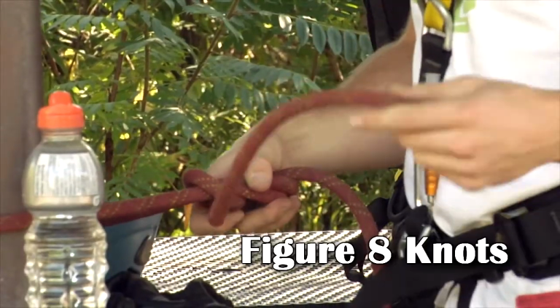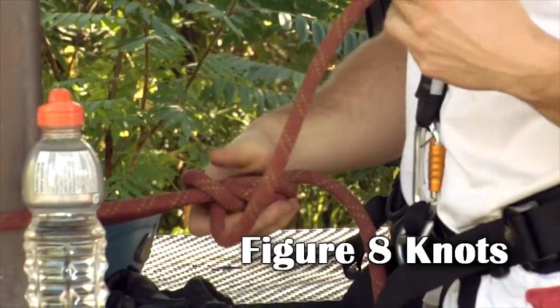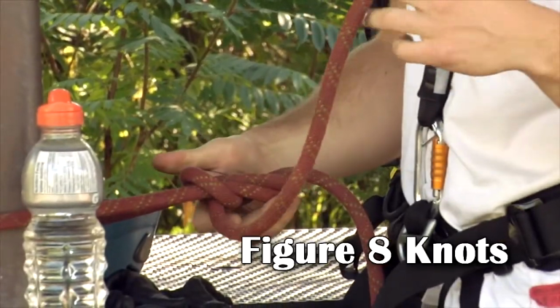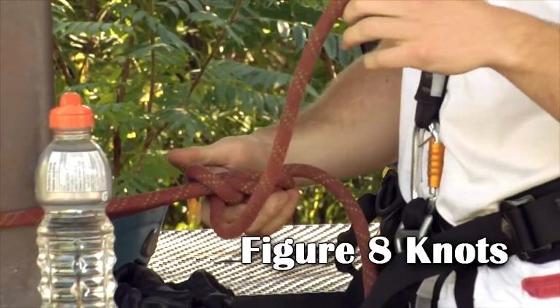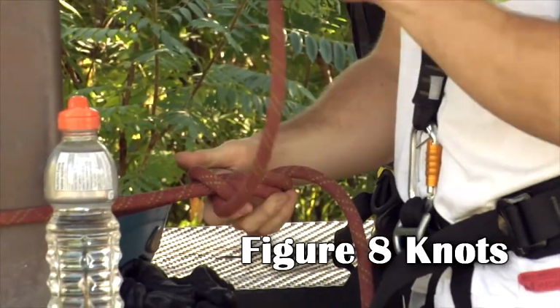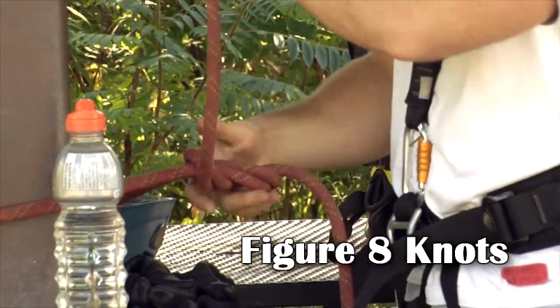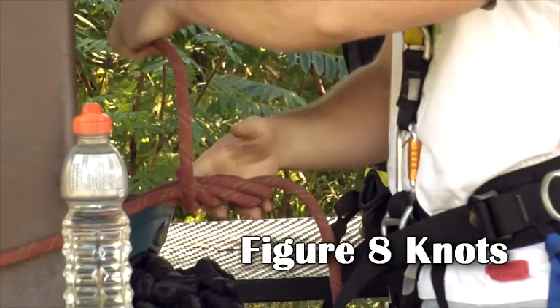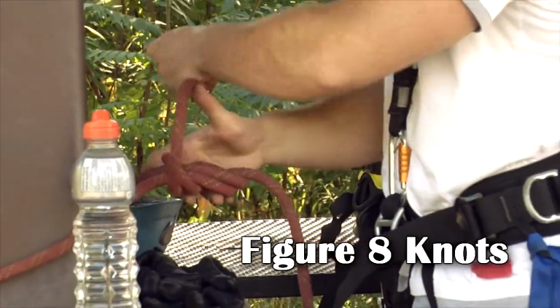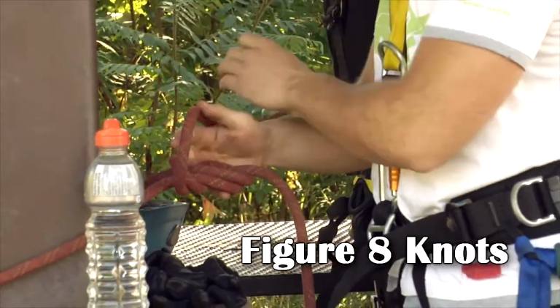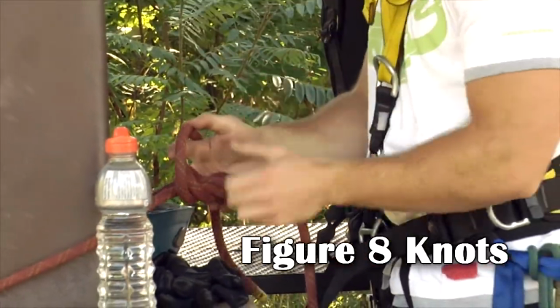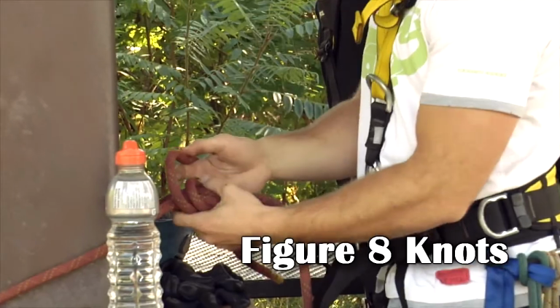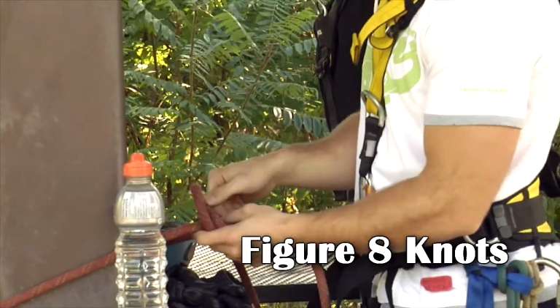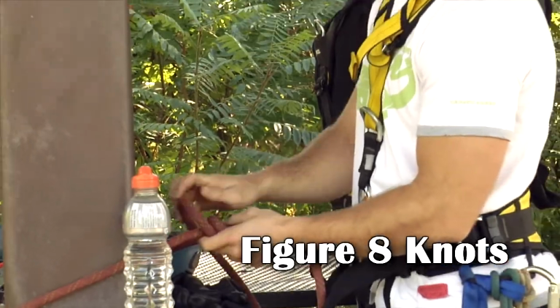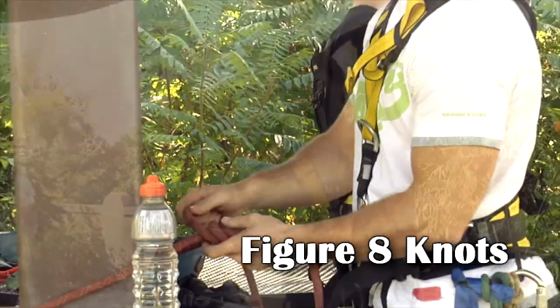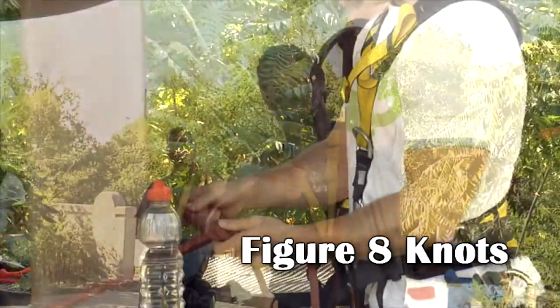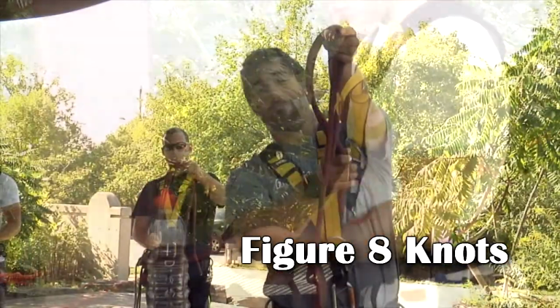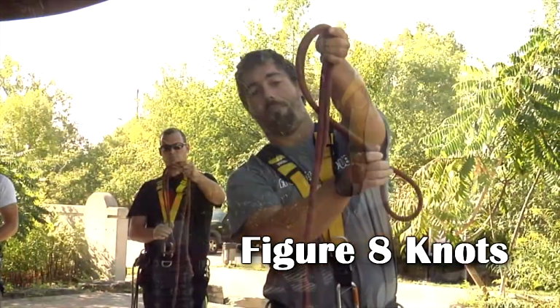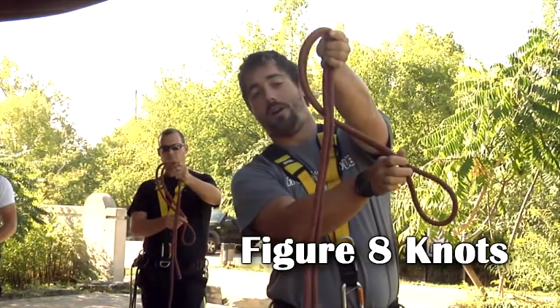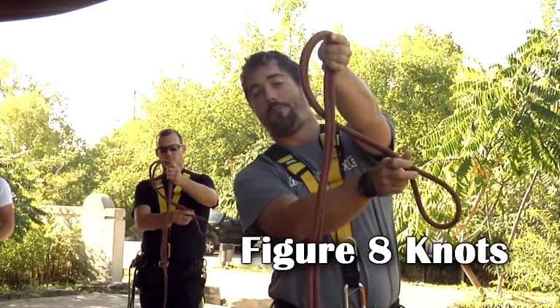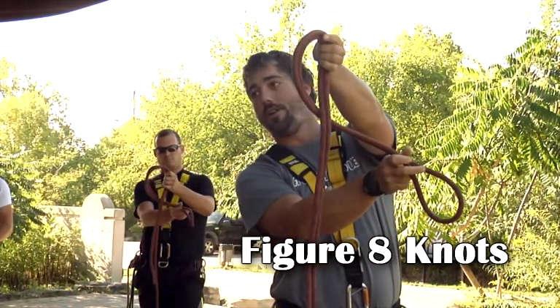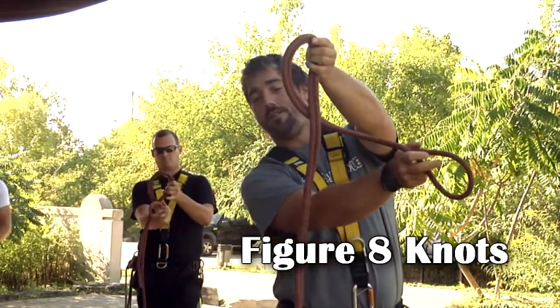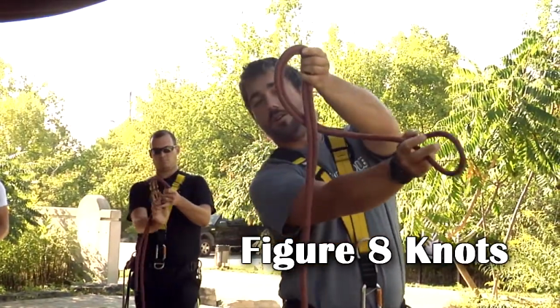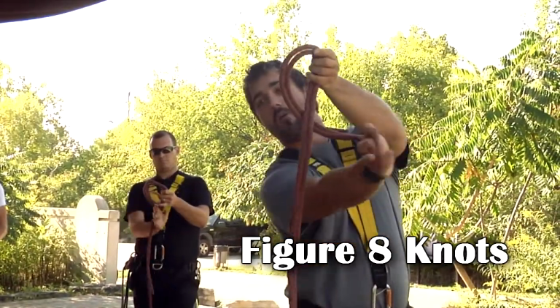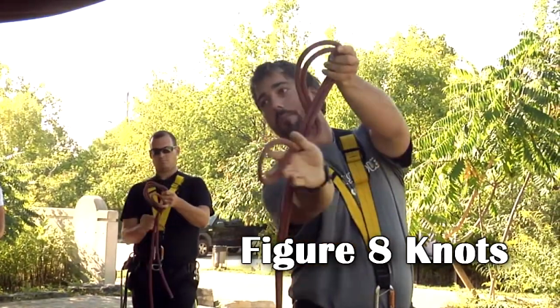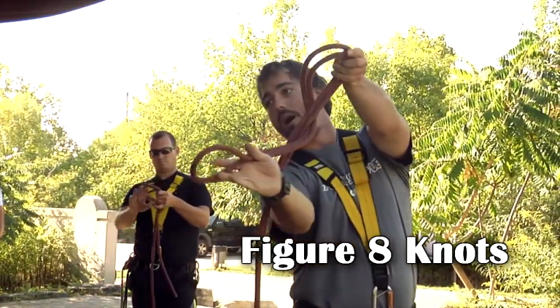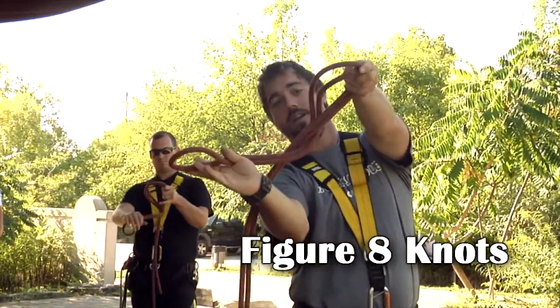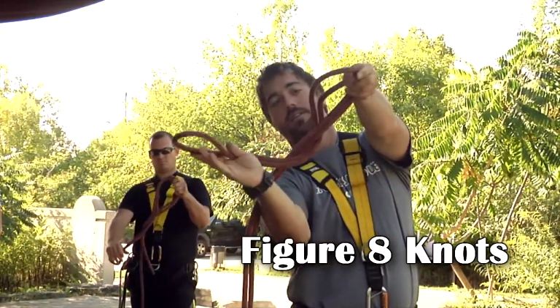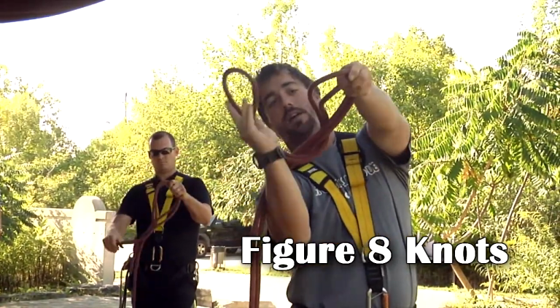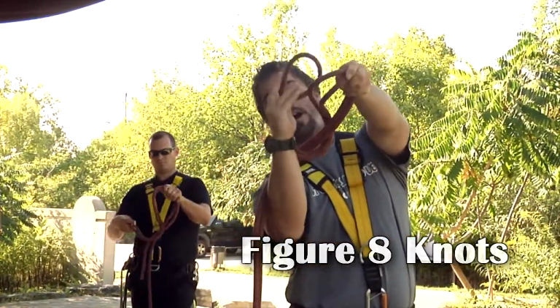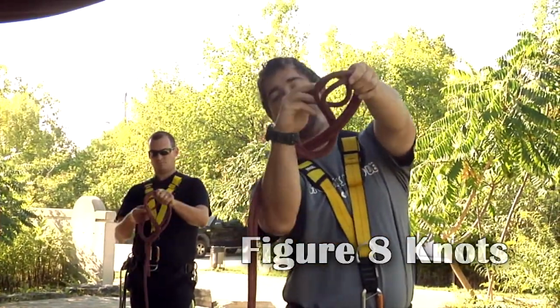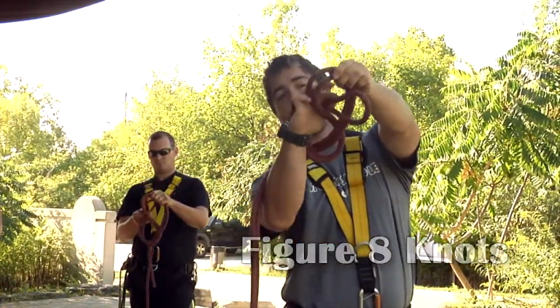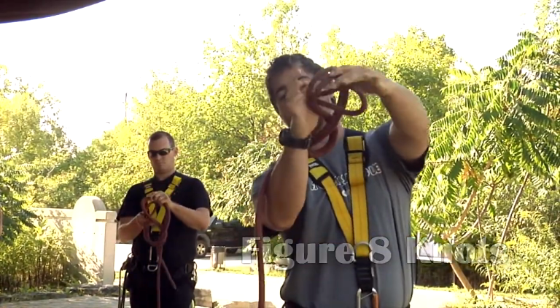If you tie a safety knot, it means that you think you tied your first knot incorrectly. Front, around, behind, and push it down.